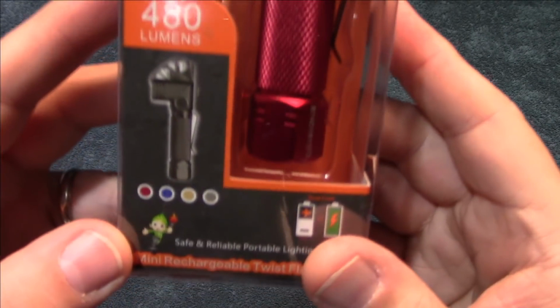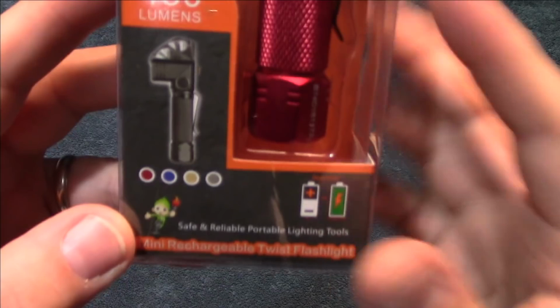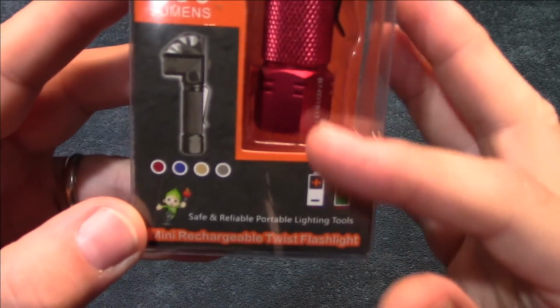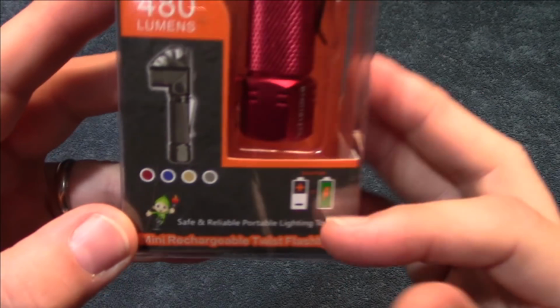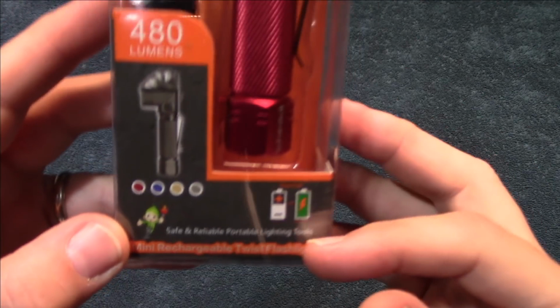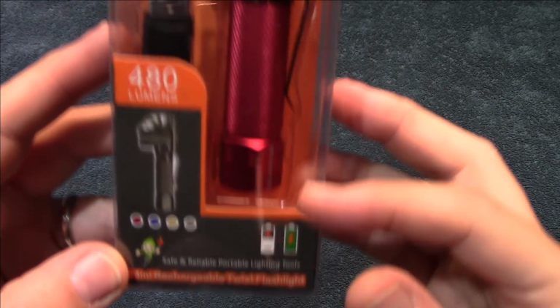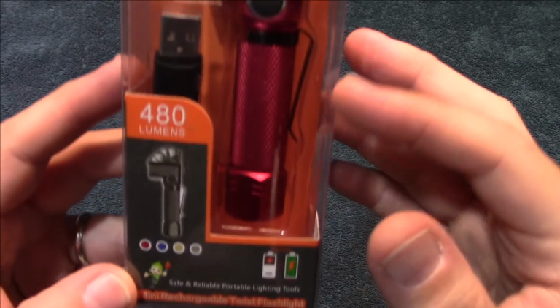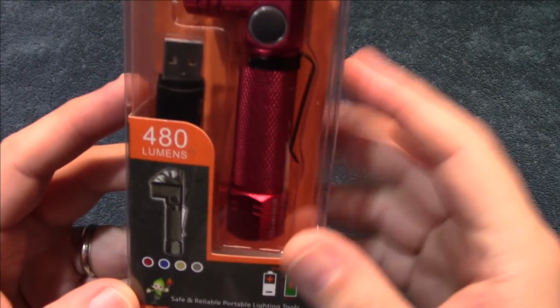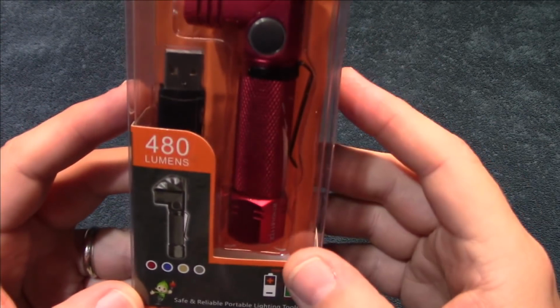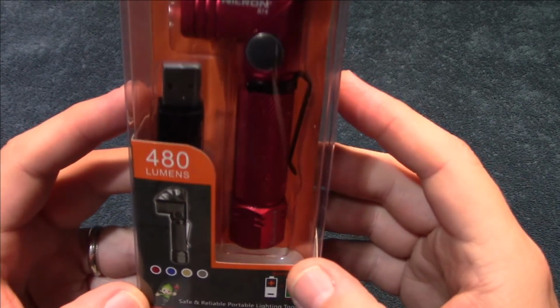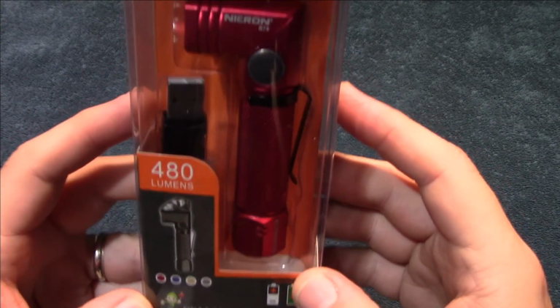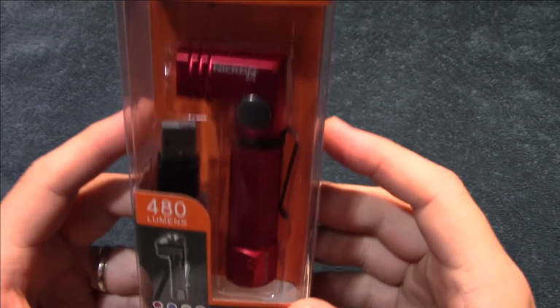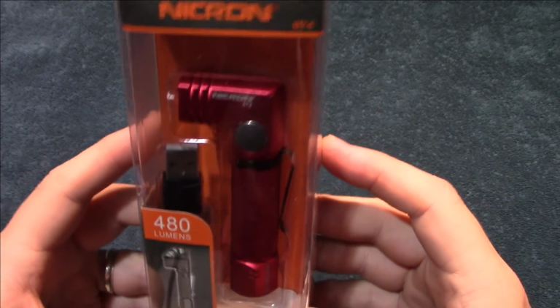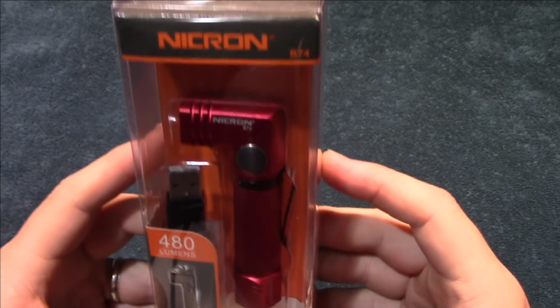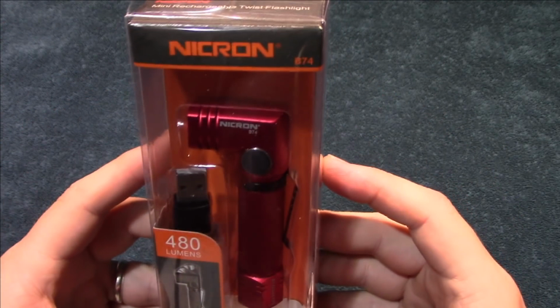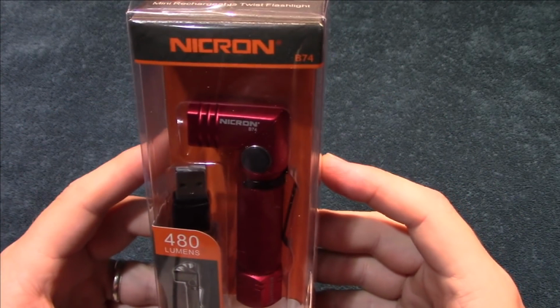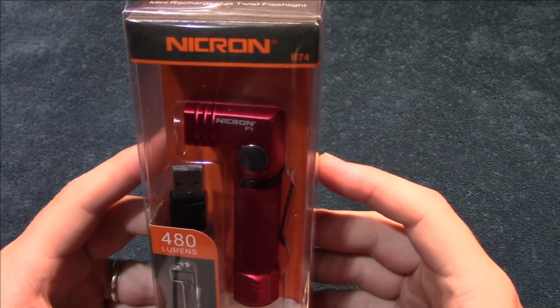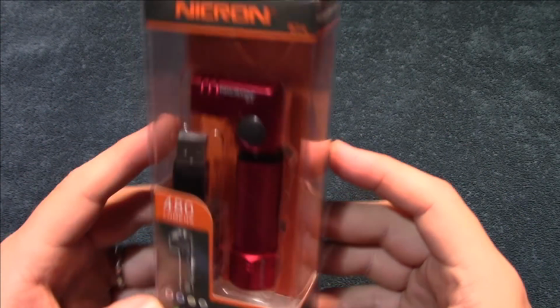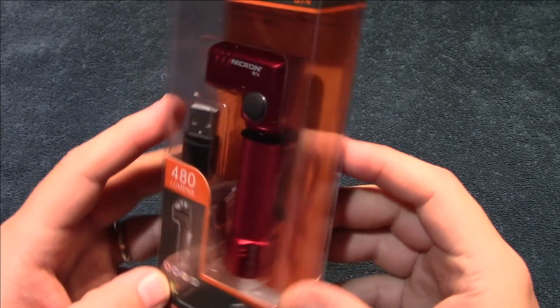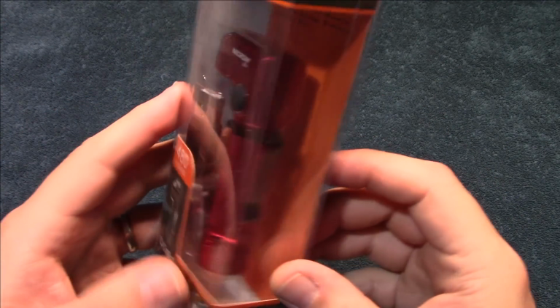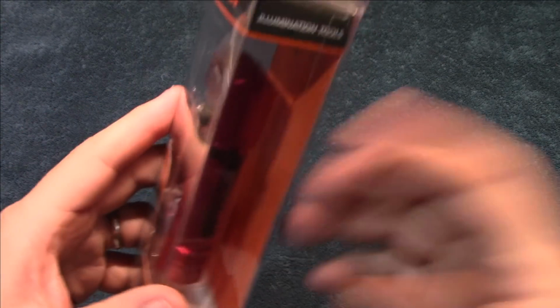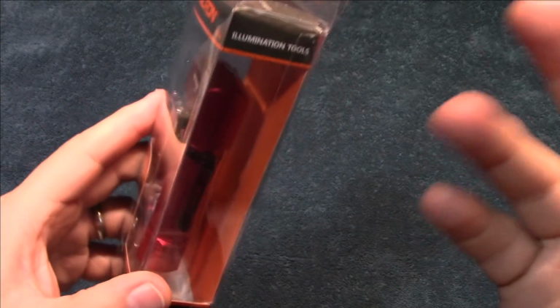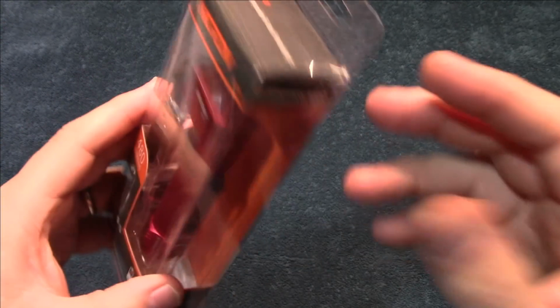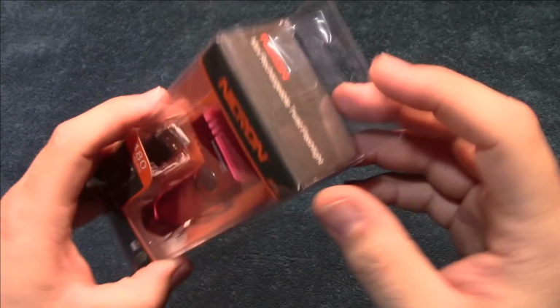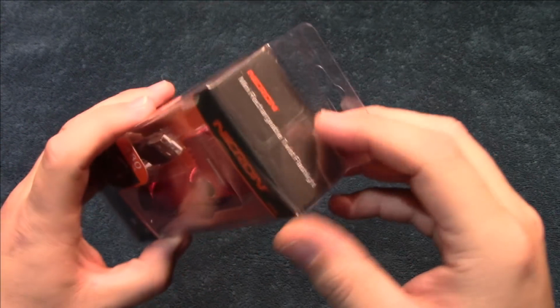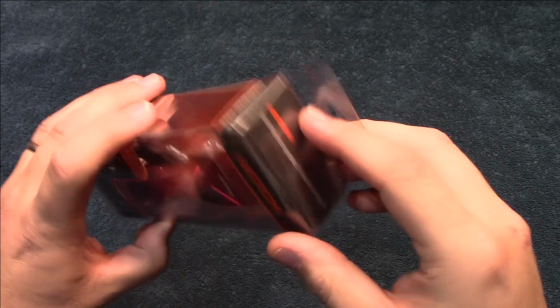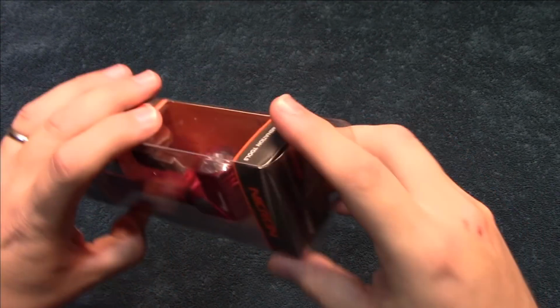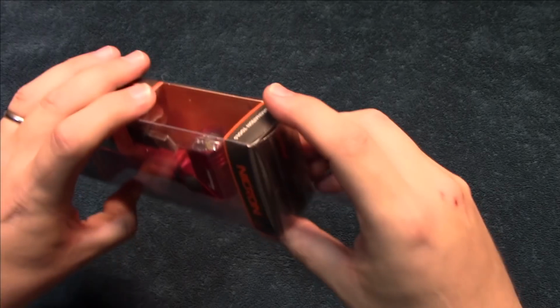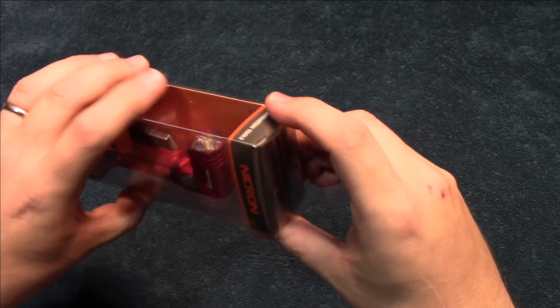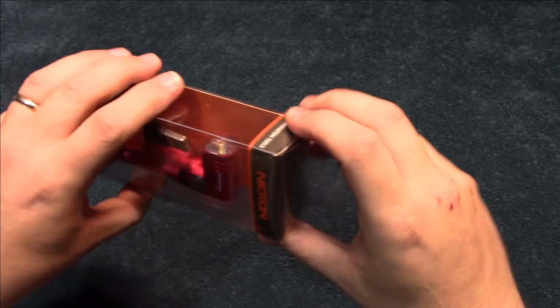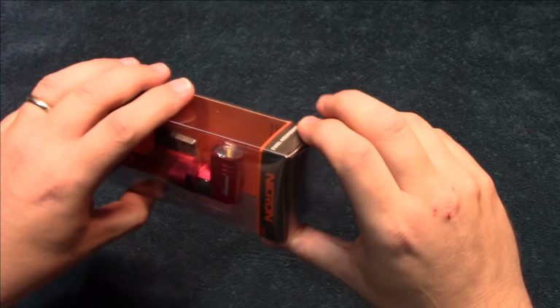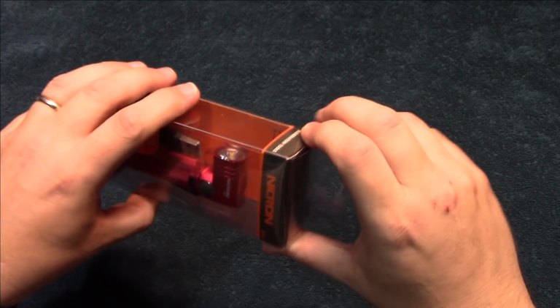It's my very first Nikron product, so let's wait no further, let's open this up and see what's in.